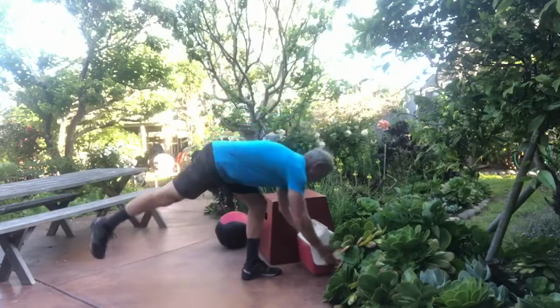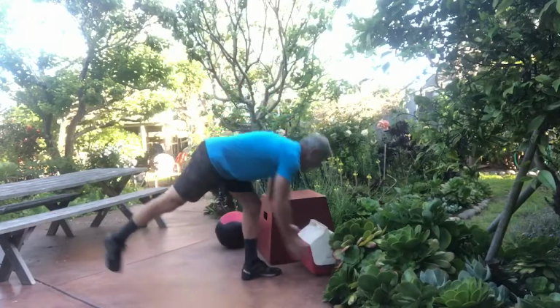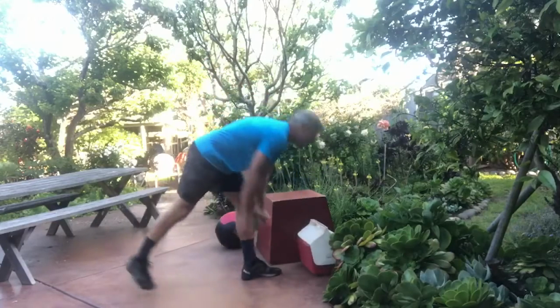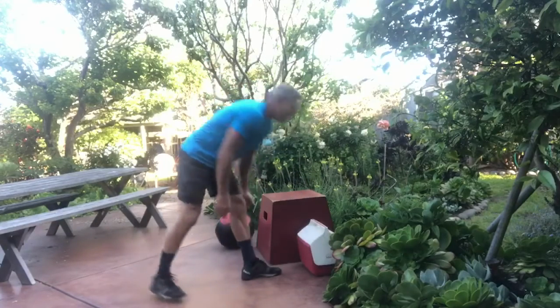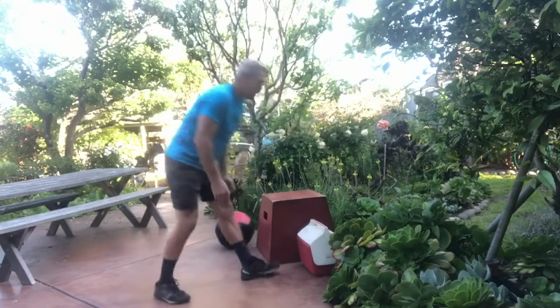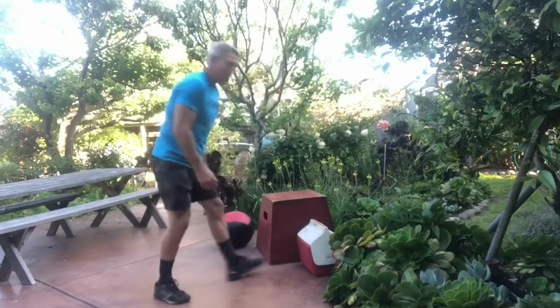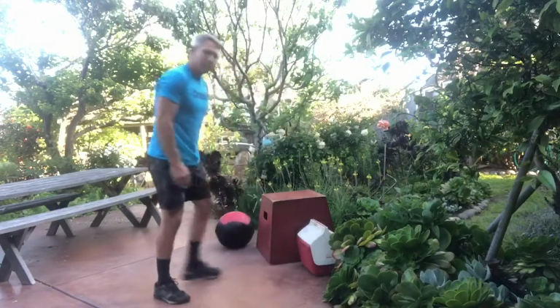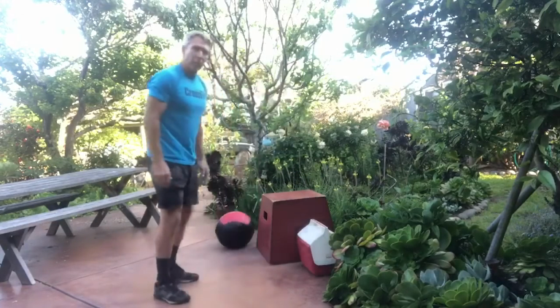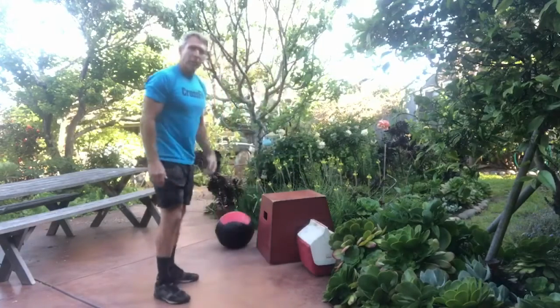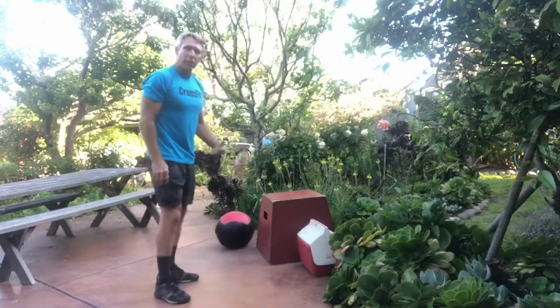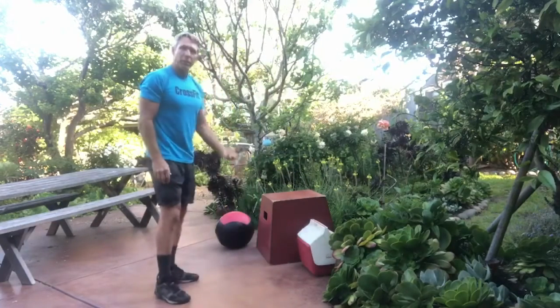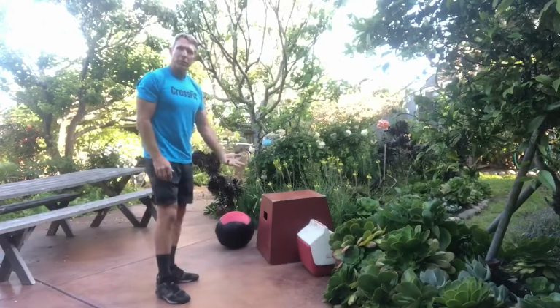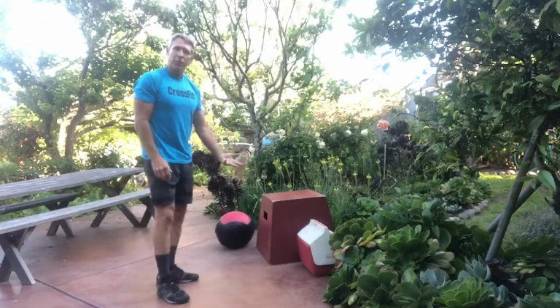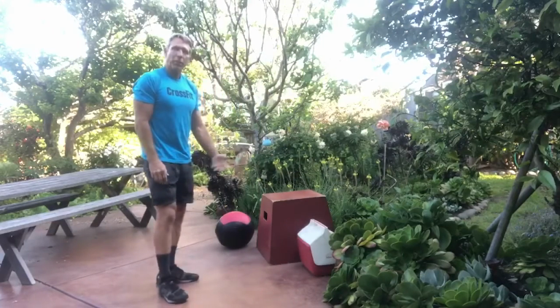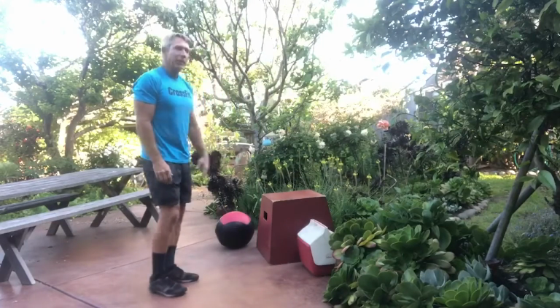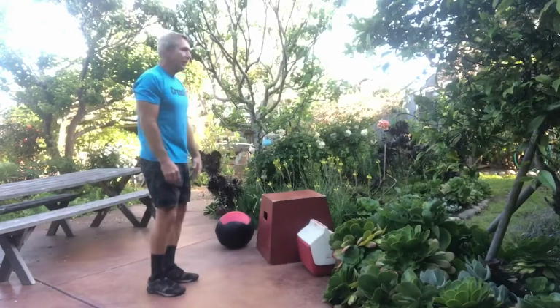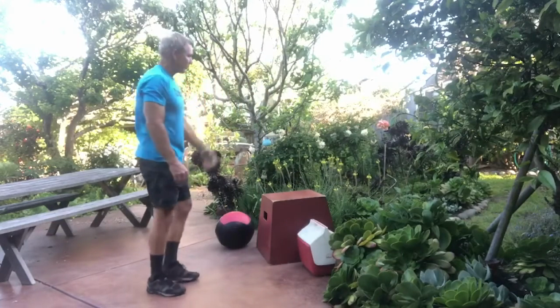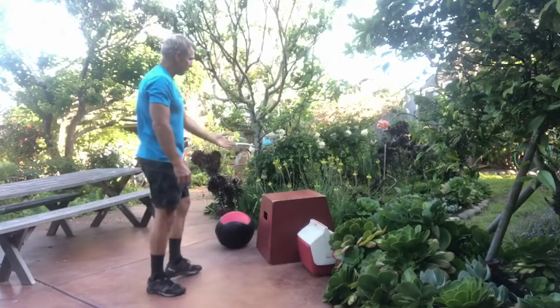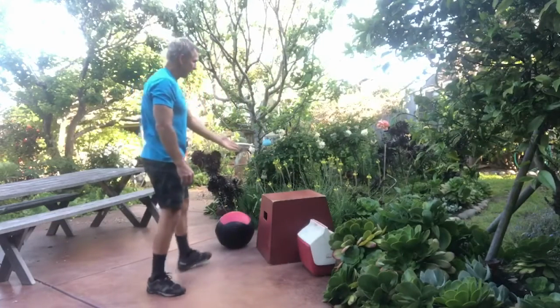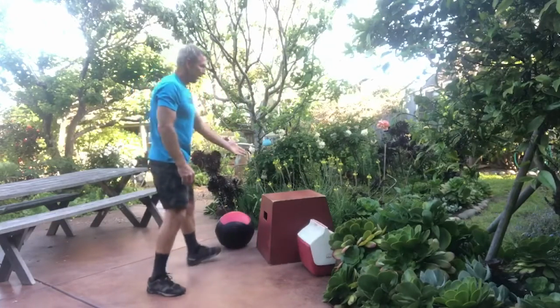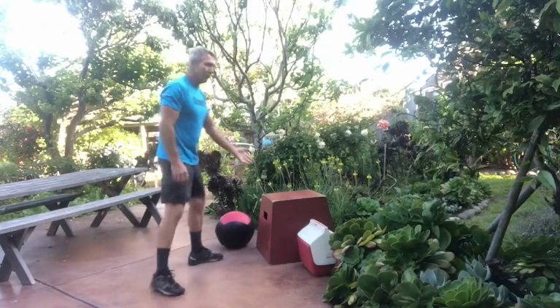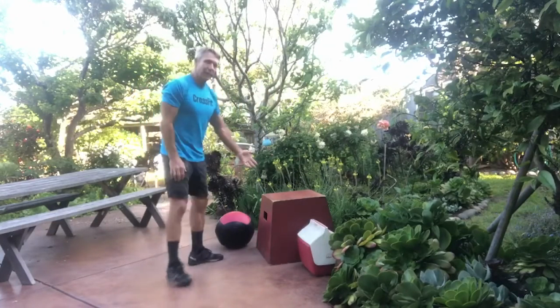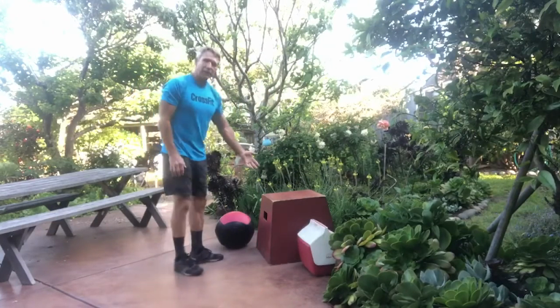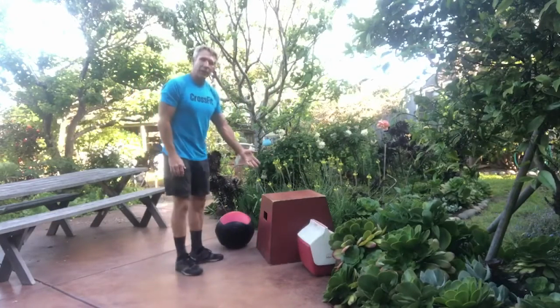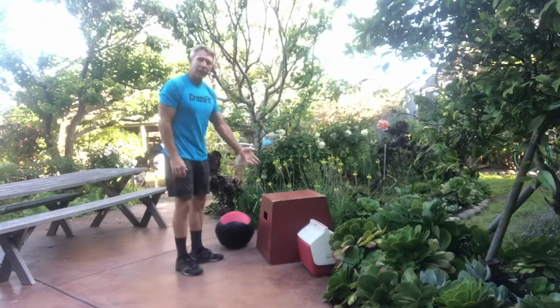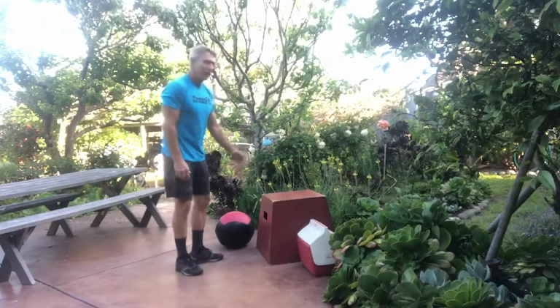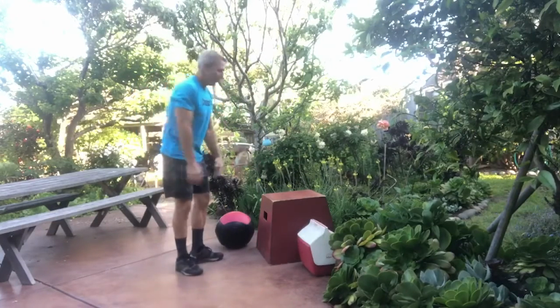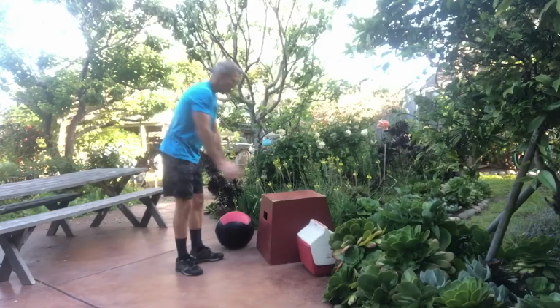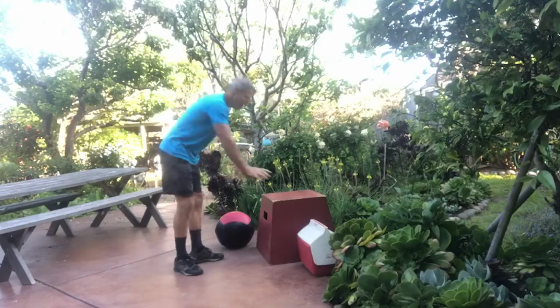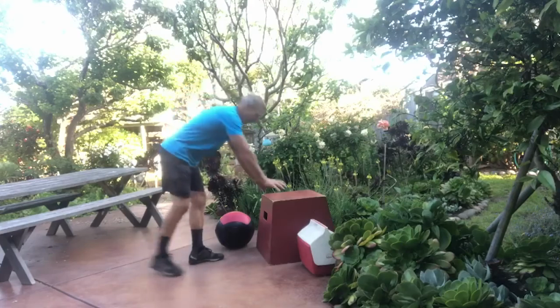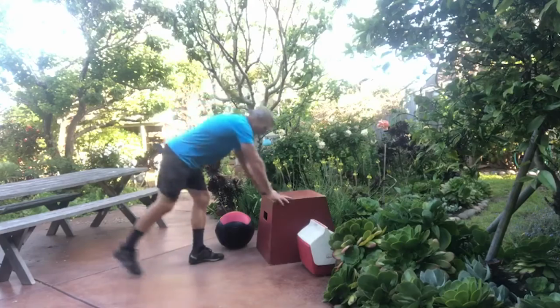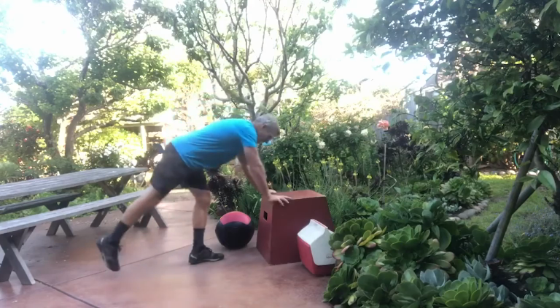As far as push-ups go, we can always do some from our knees, or if we need an elevated area, you can use a box.